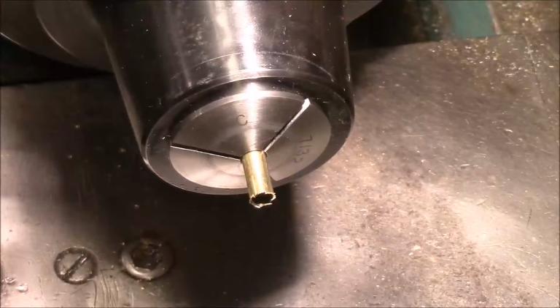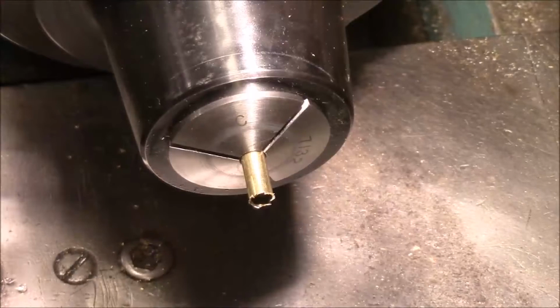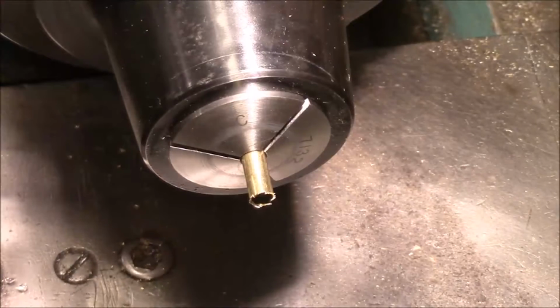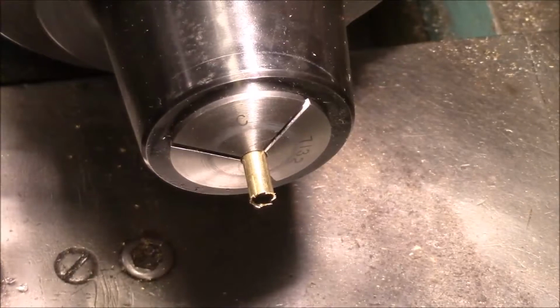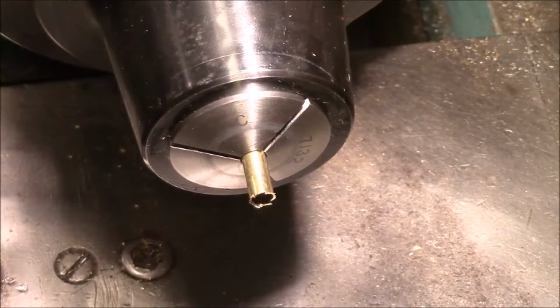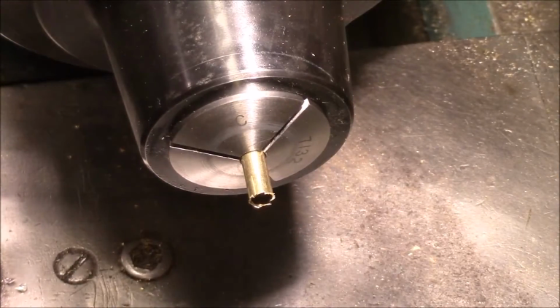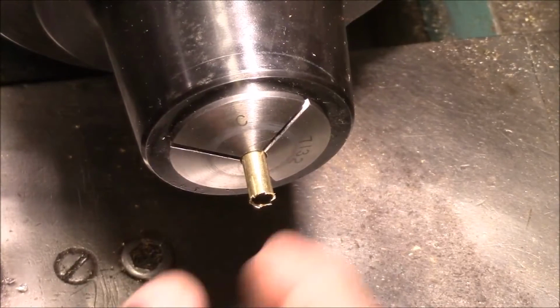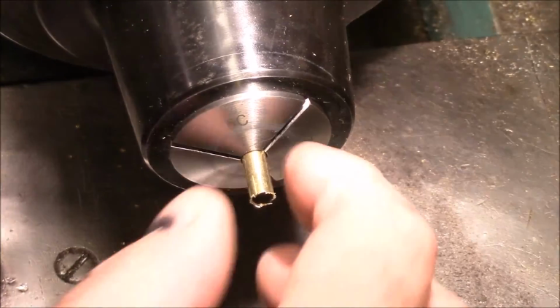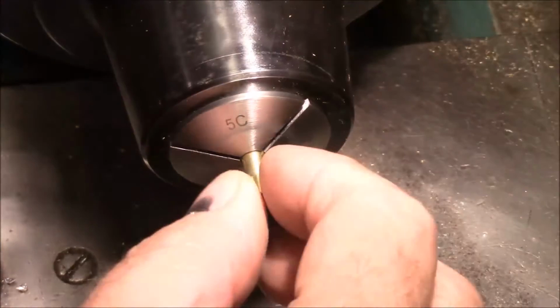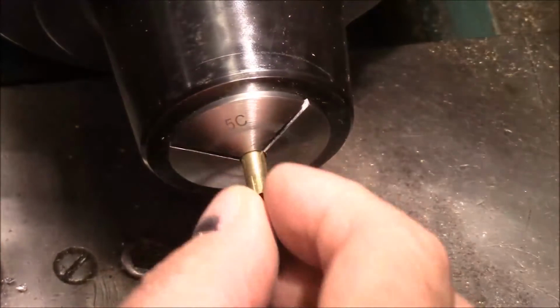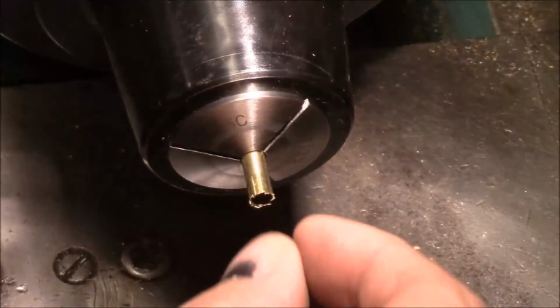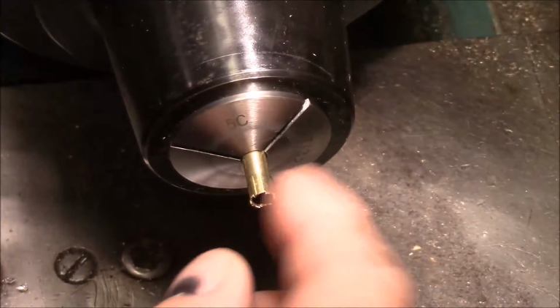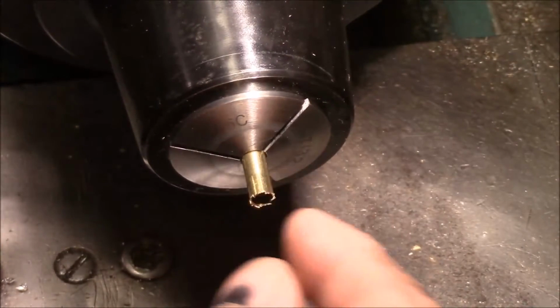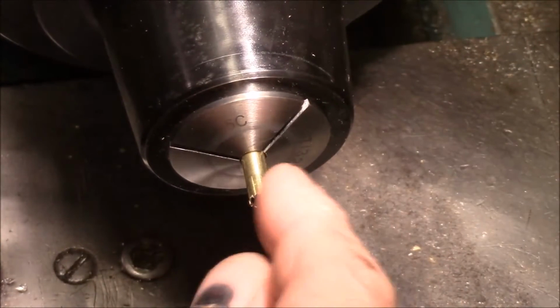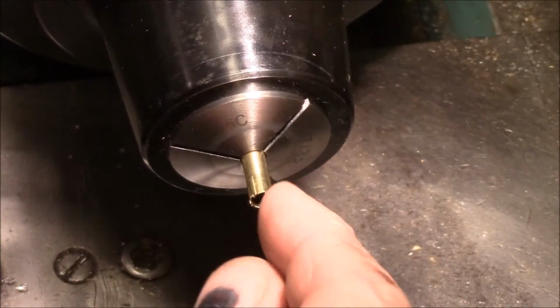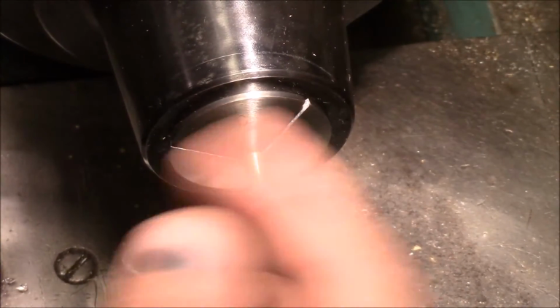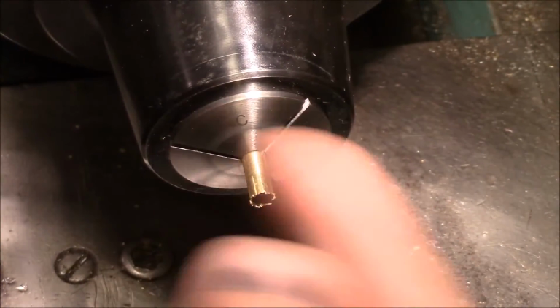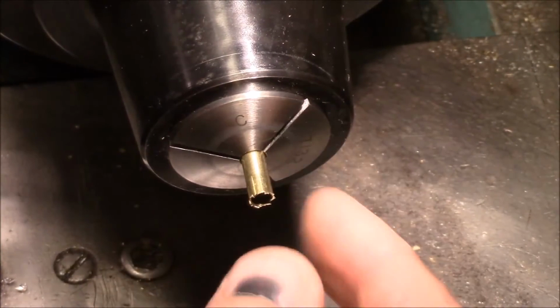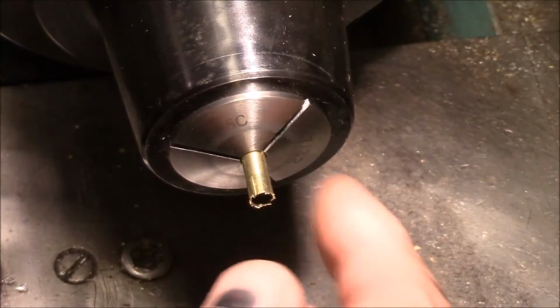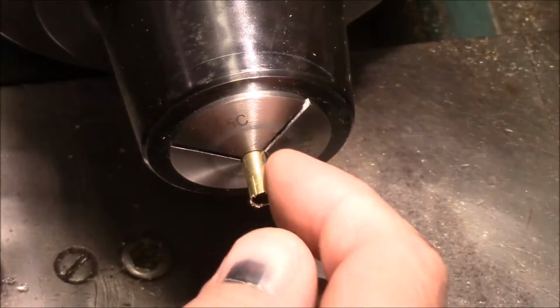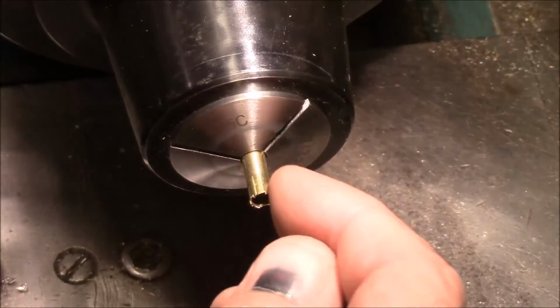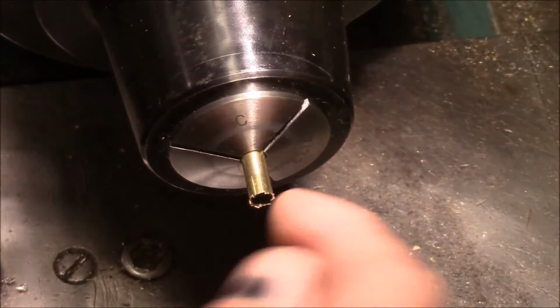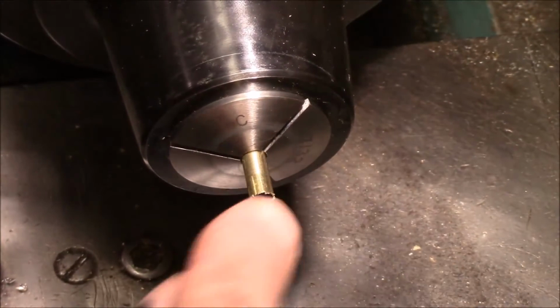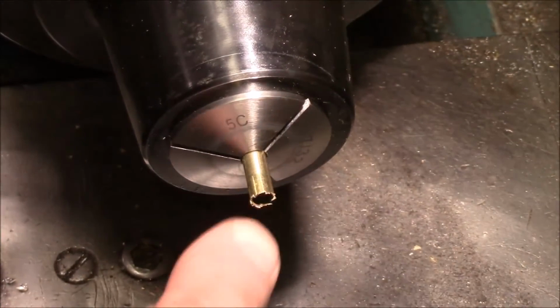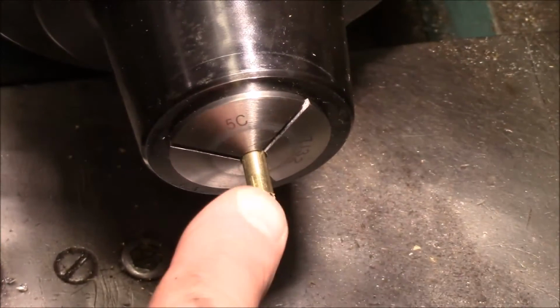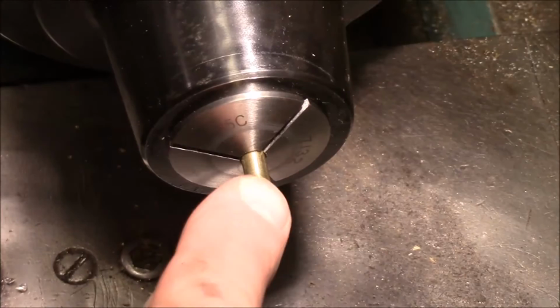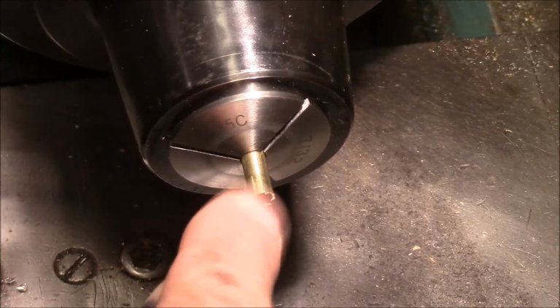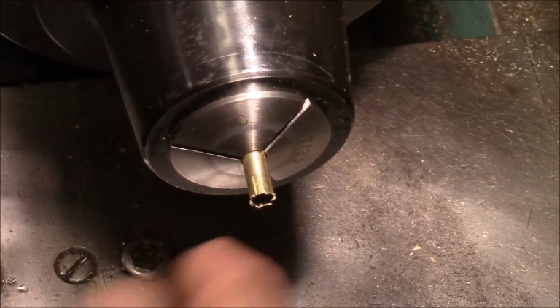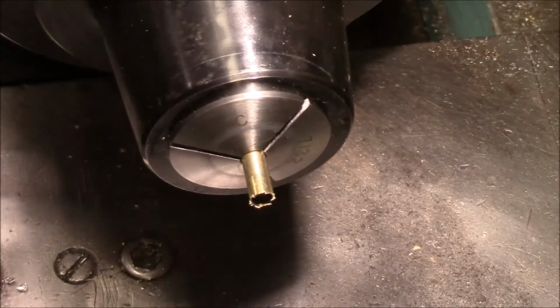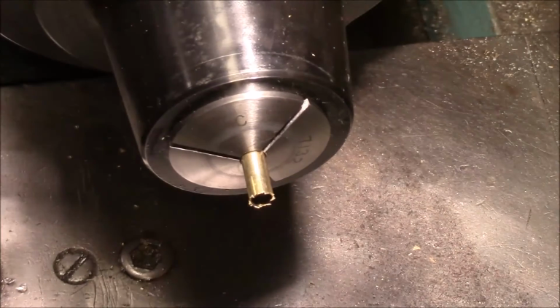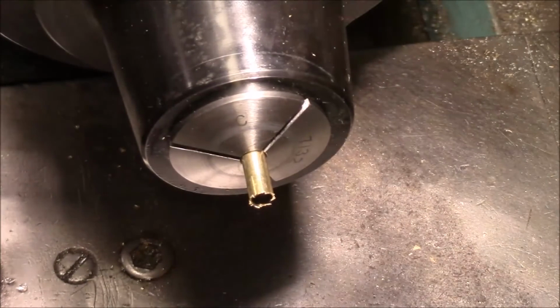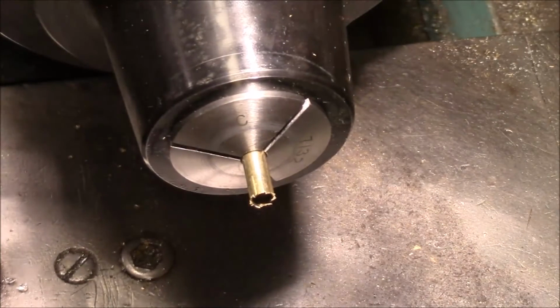Now we're over the lathe and I've got it in a collet. I'm going to spin this backwards and just kind of get these burrs off of here.